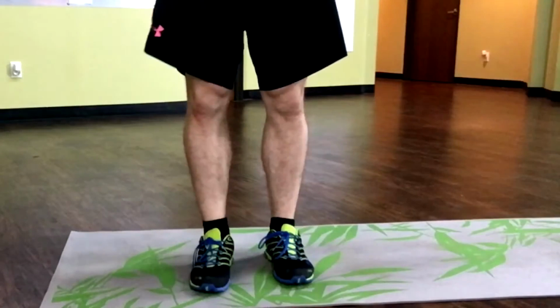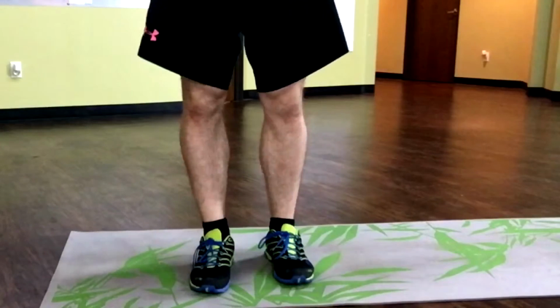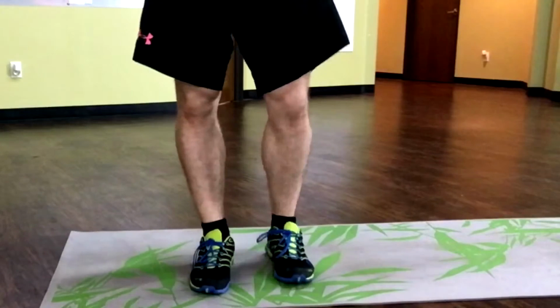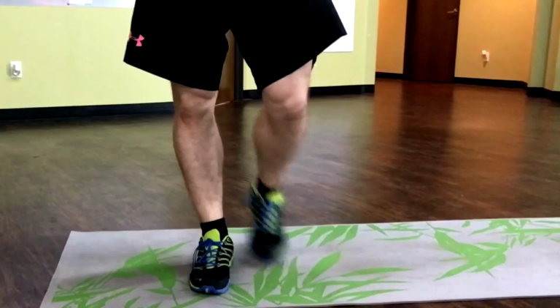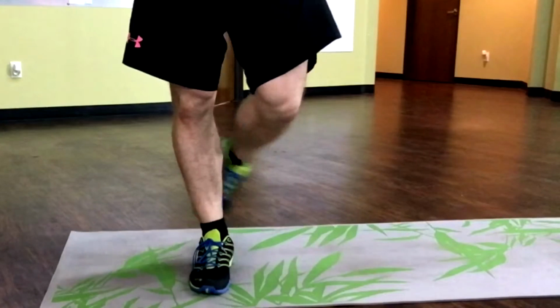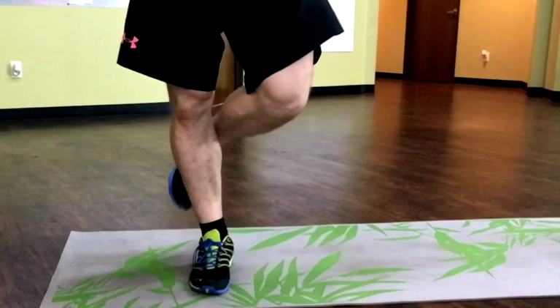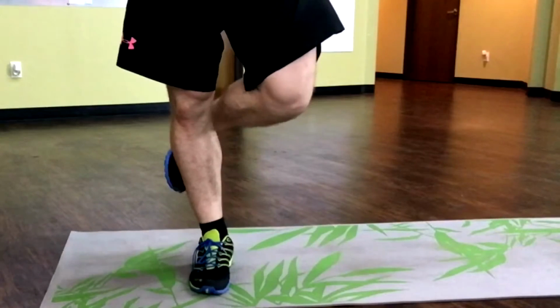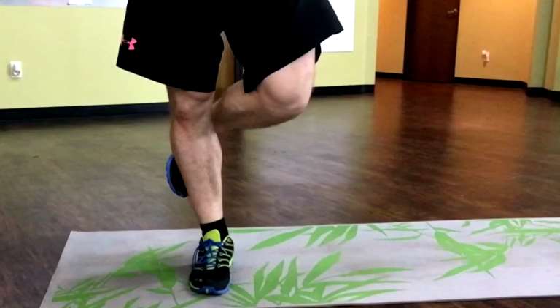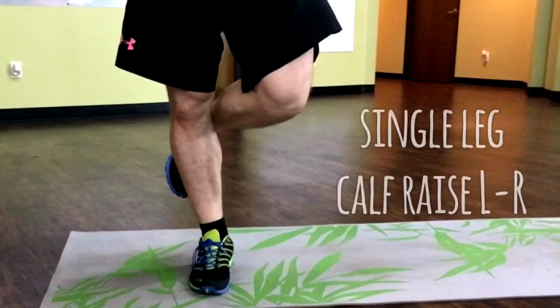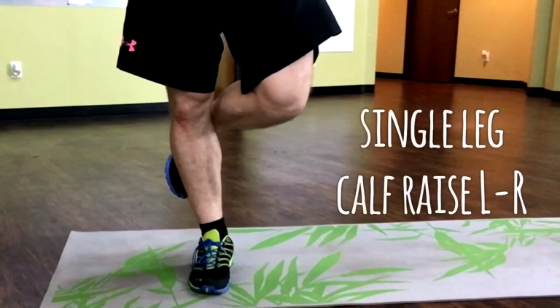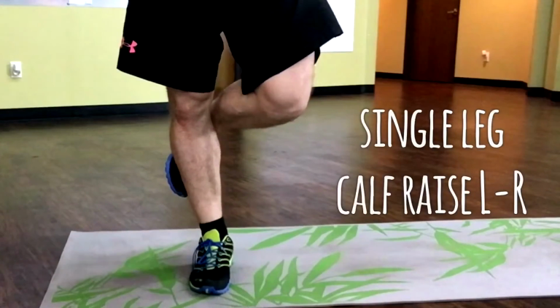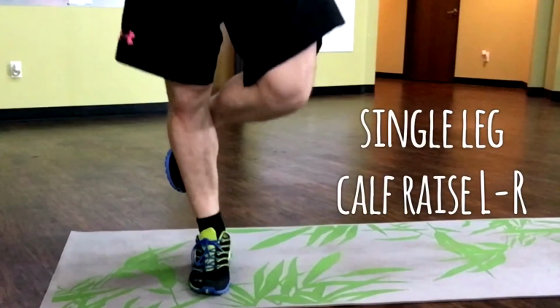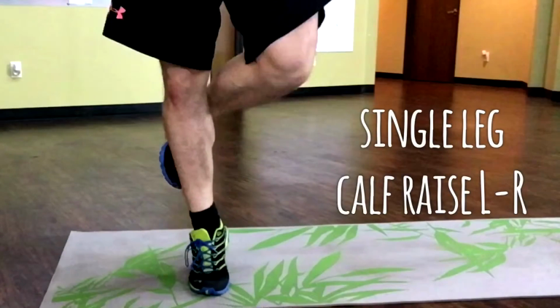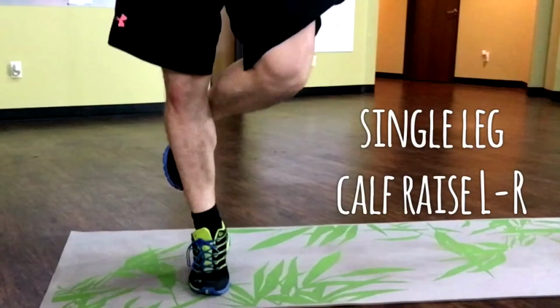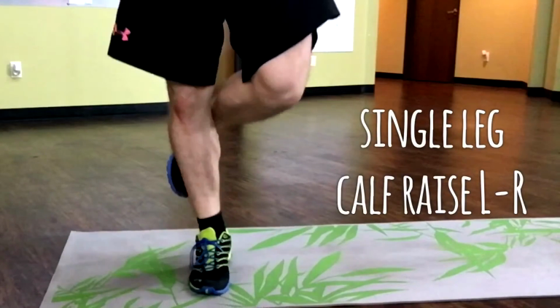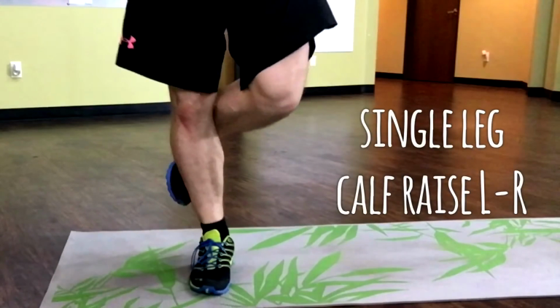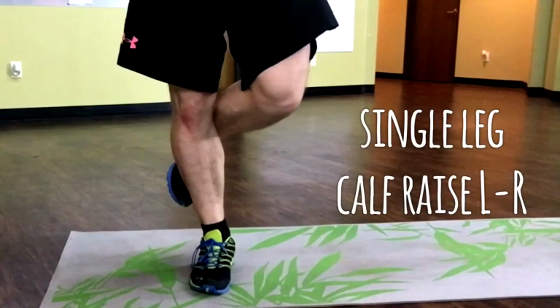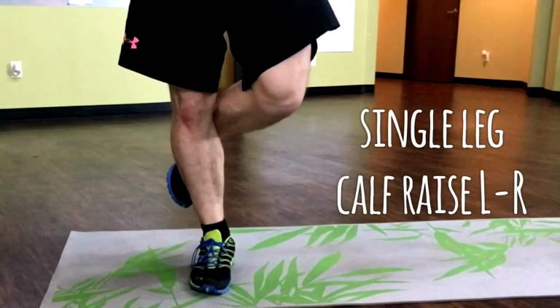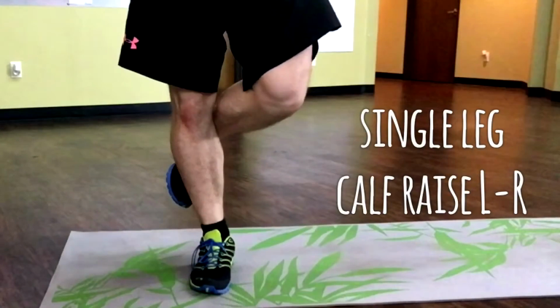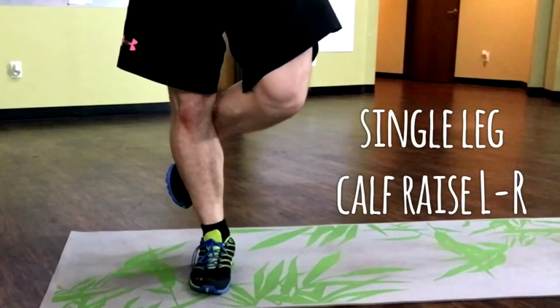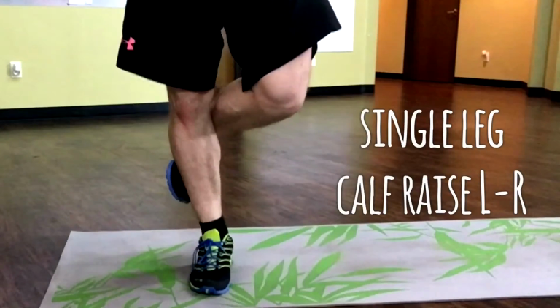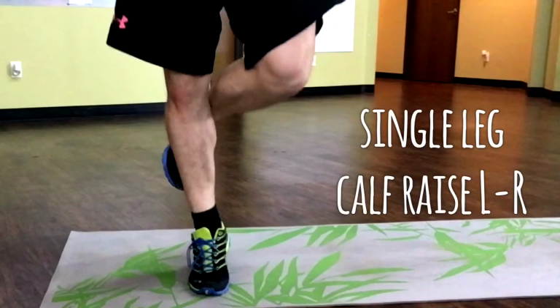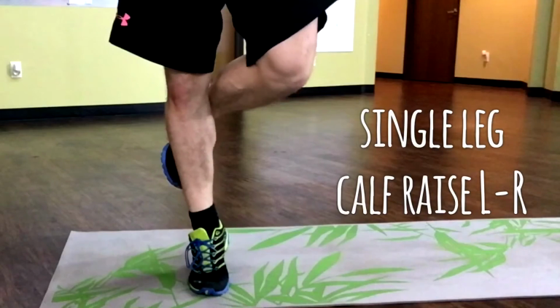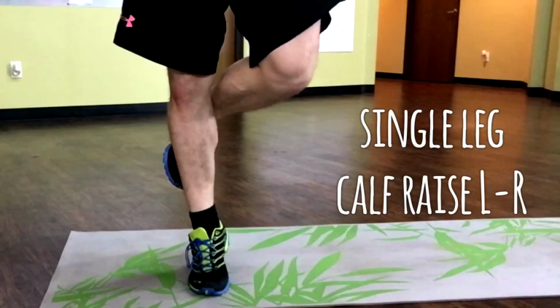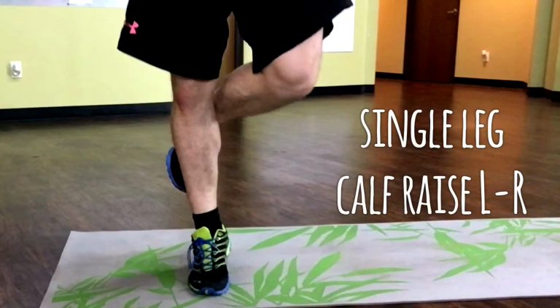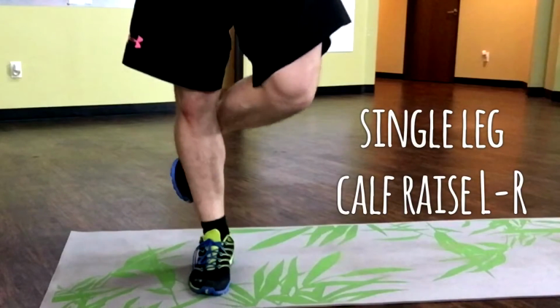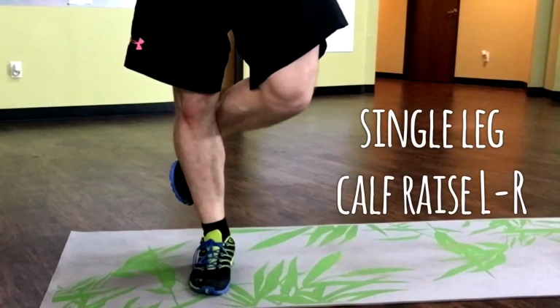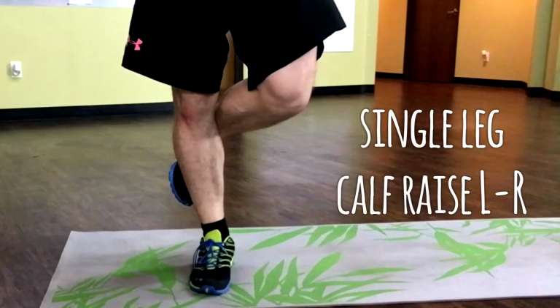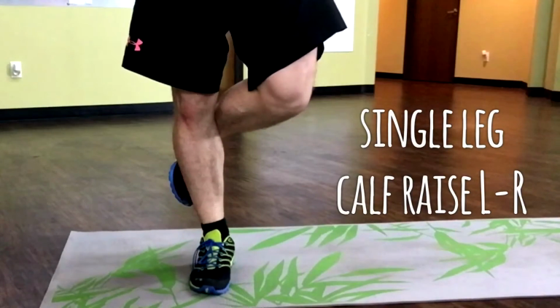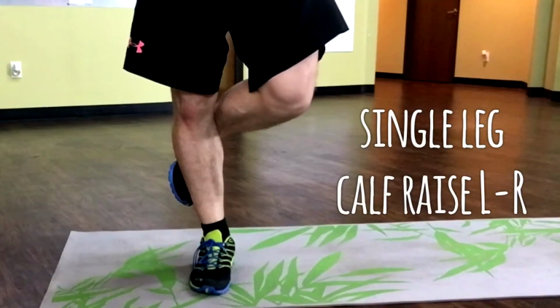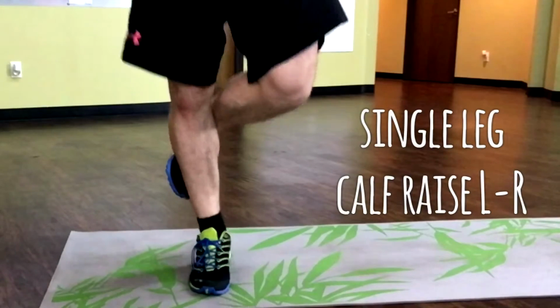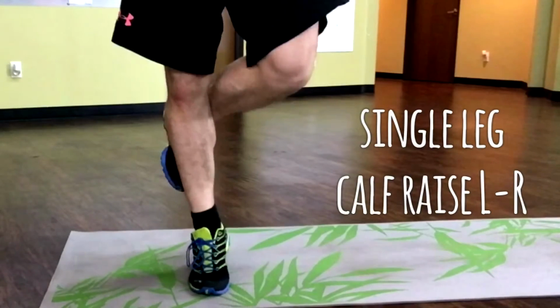For the last ones, balance on a wall and do single leg calf raises.